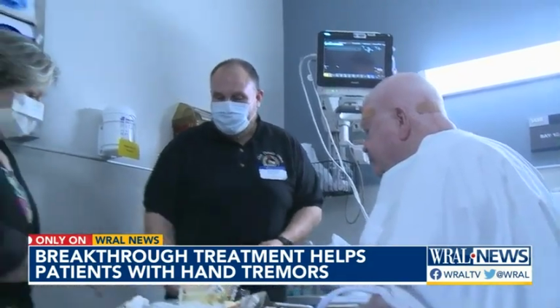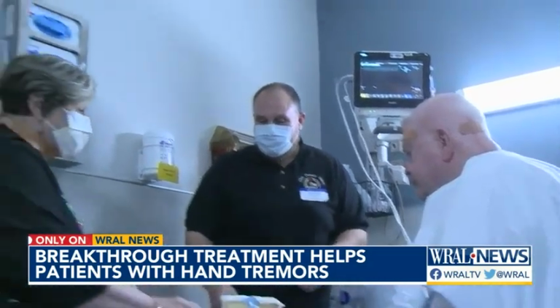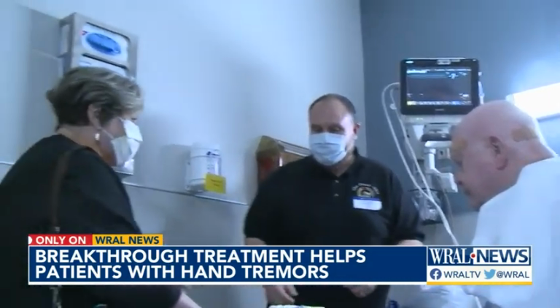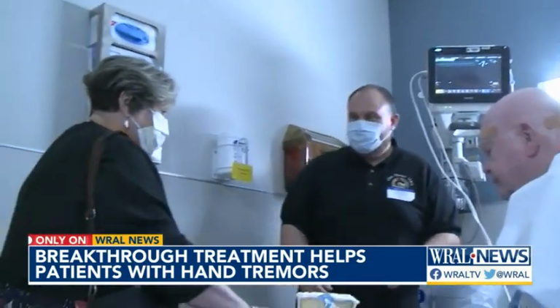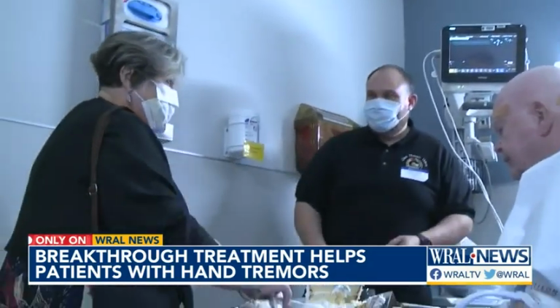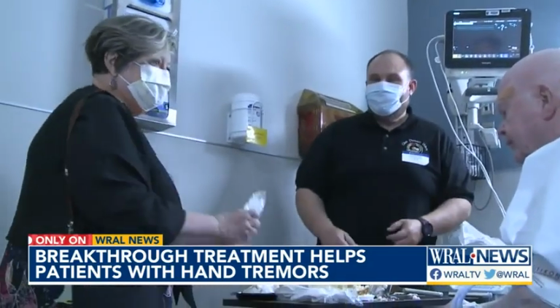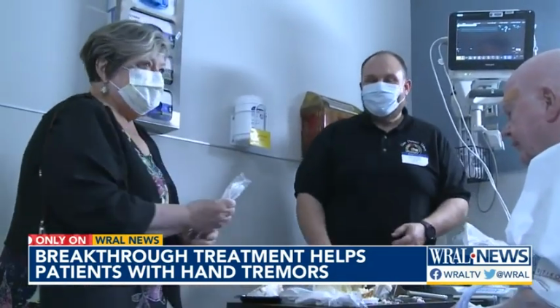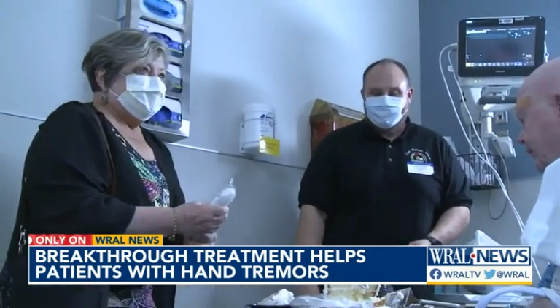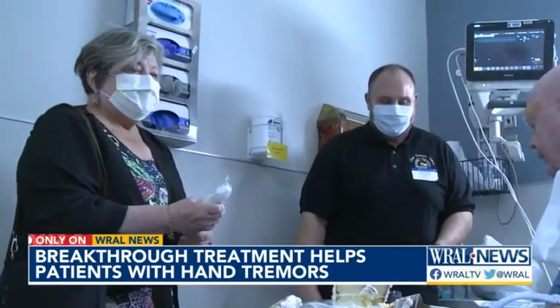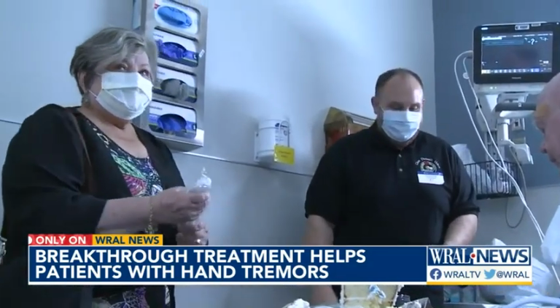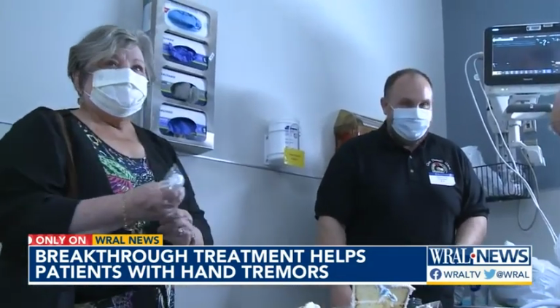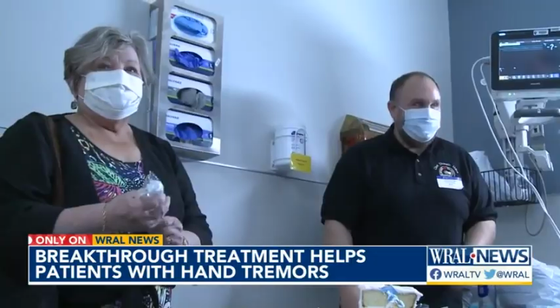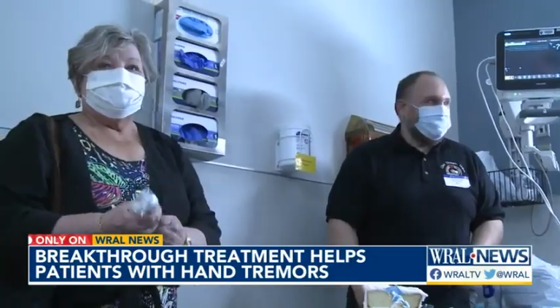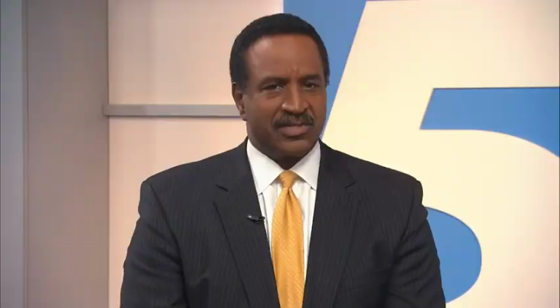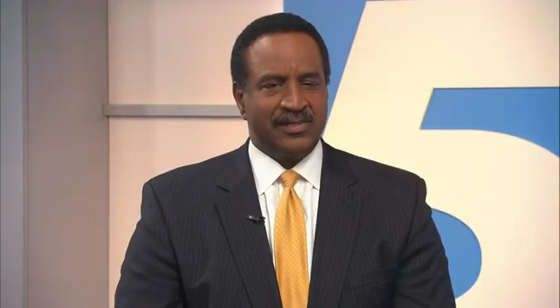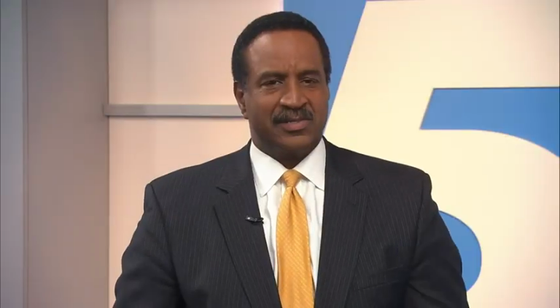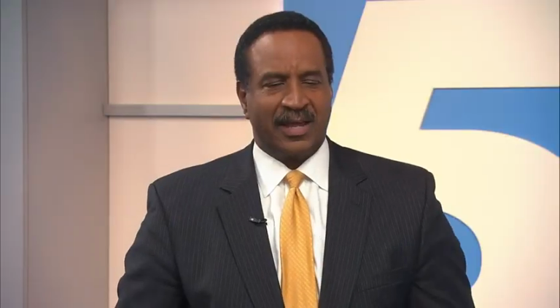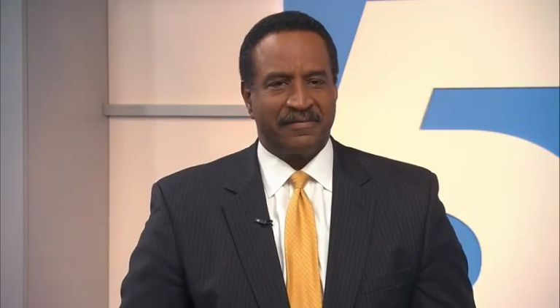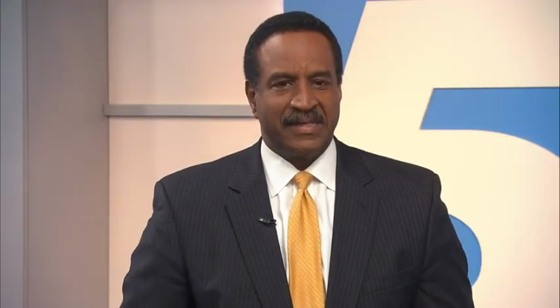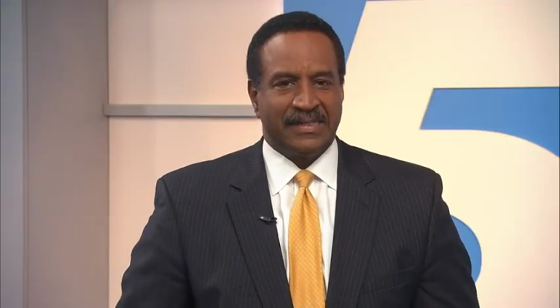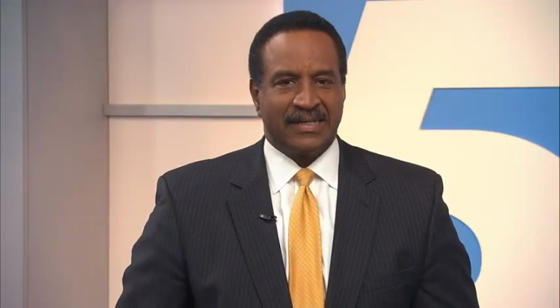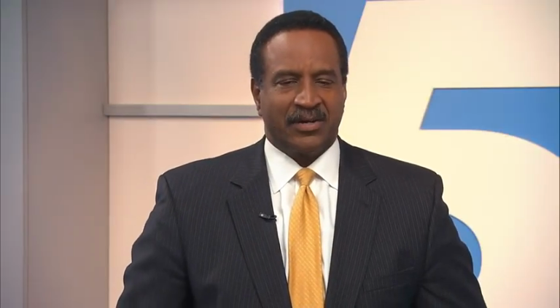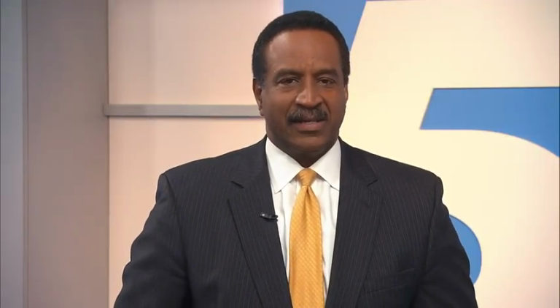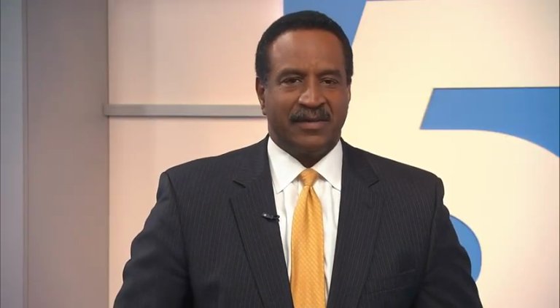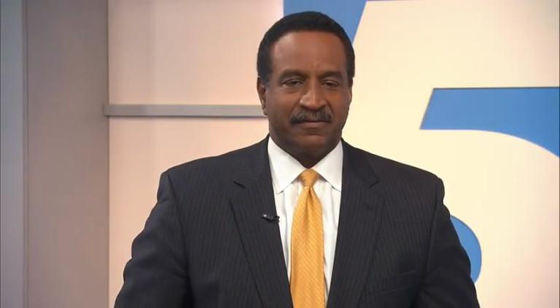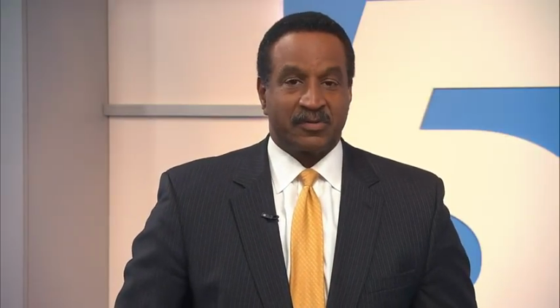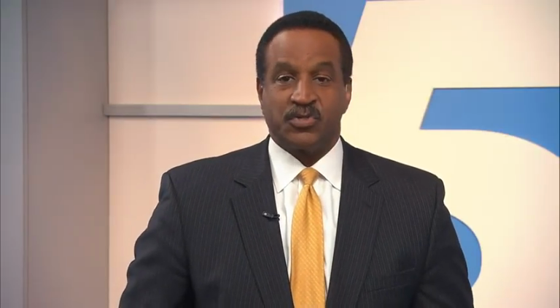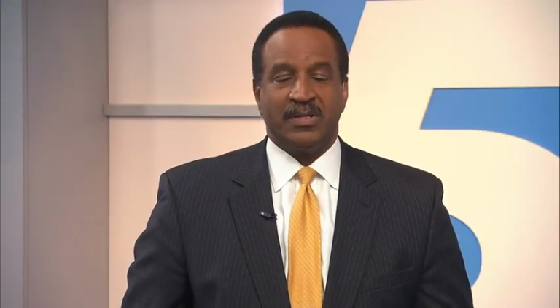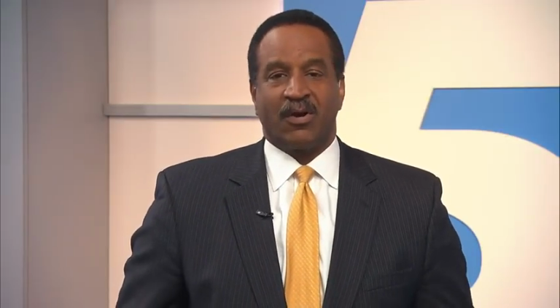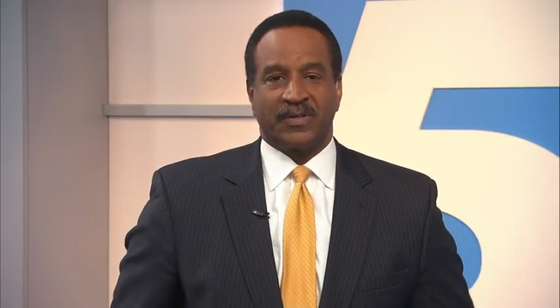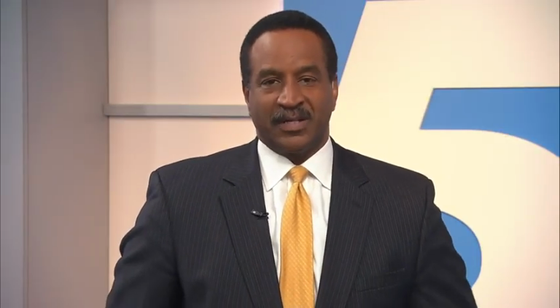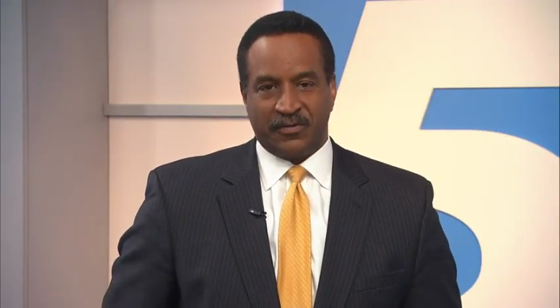Jeff Hogan, WRAL News. That changed his life. At a younger age, David Phillips enjoyed the art of calligraphy.